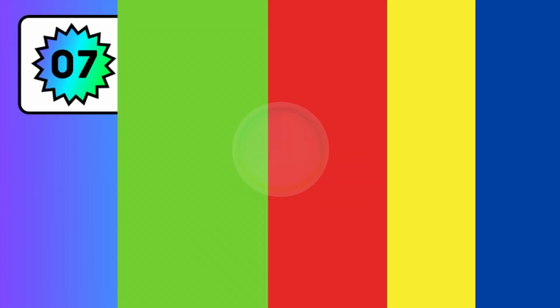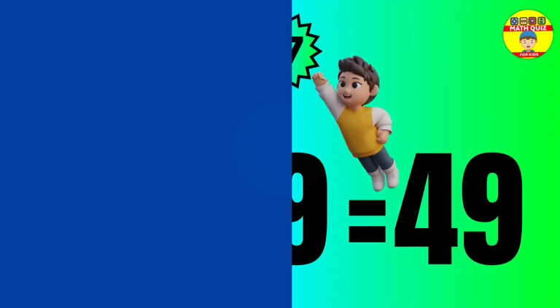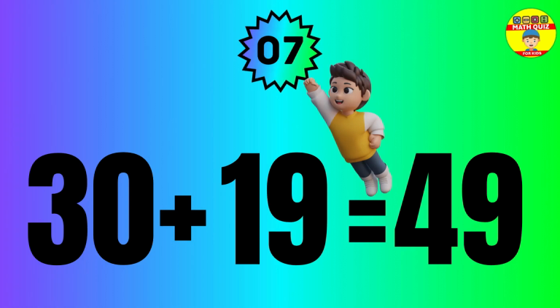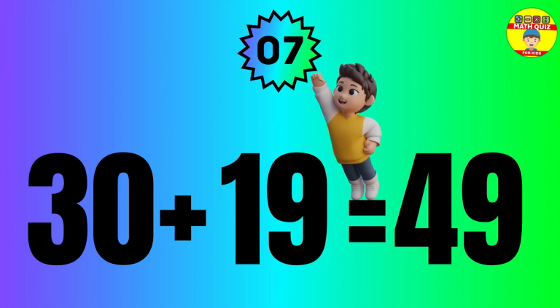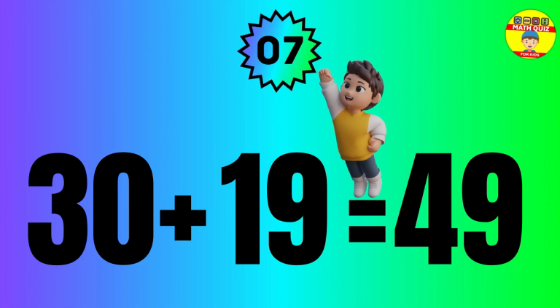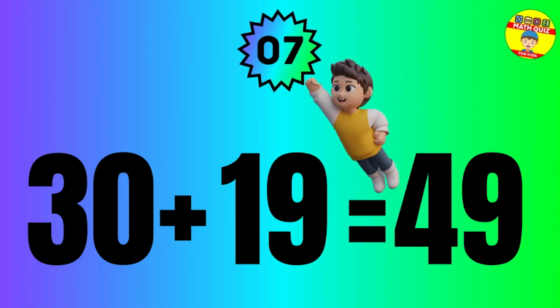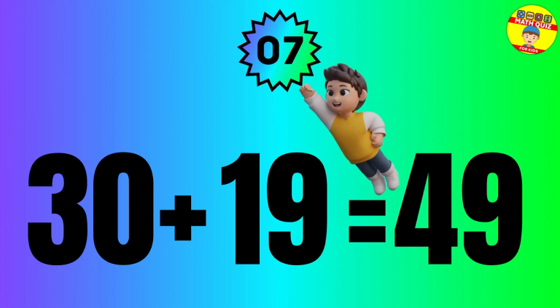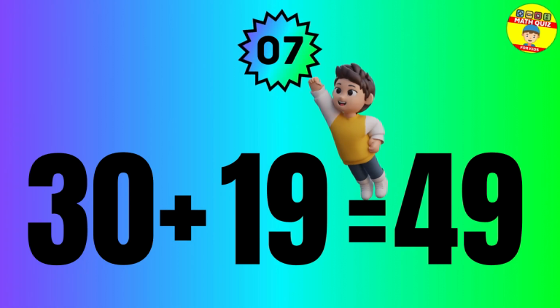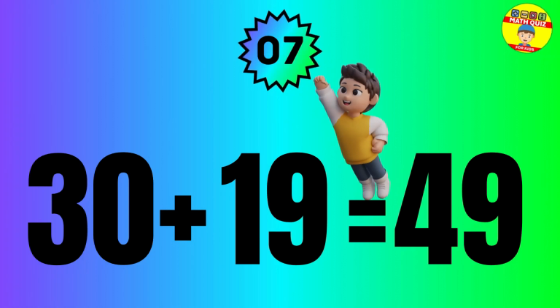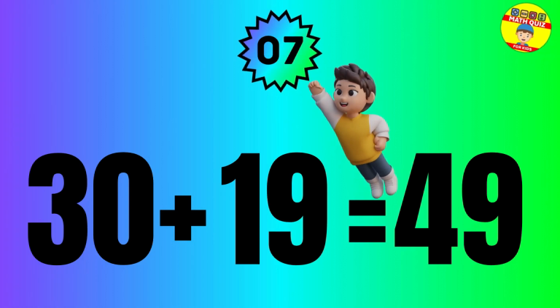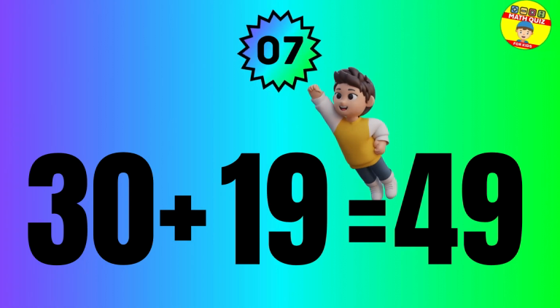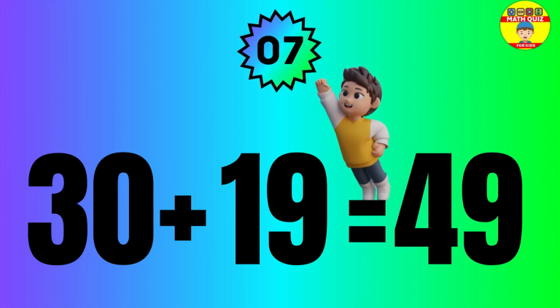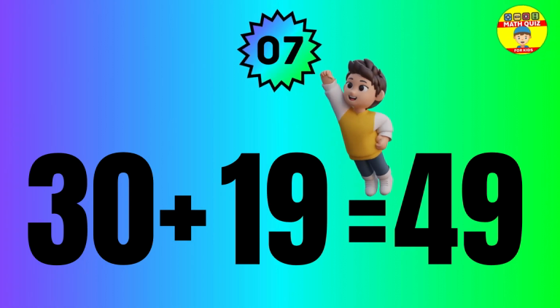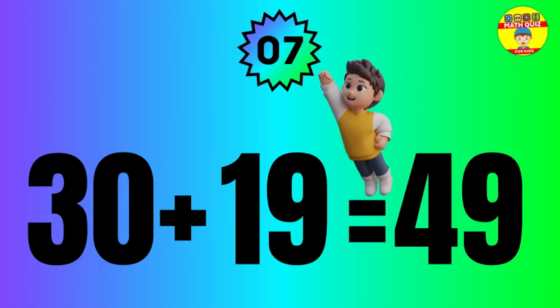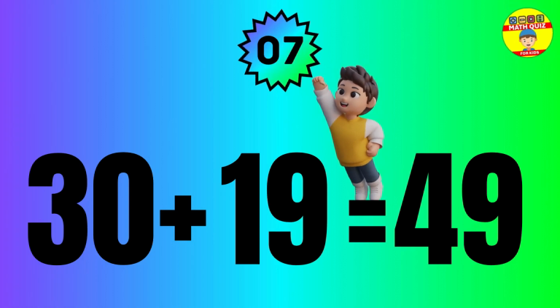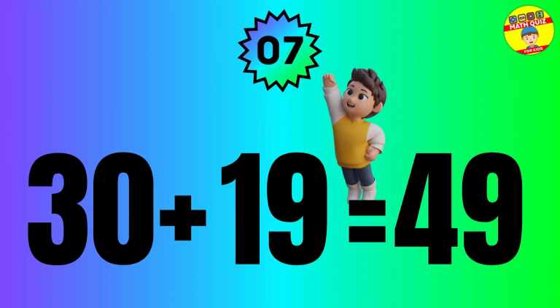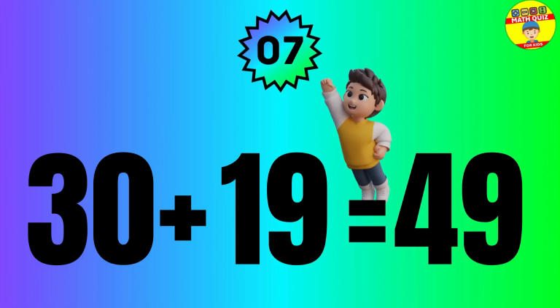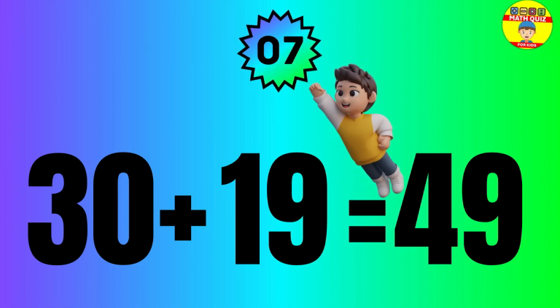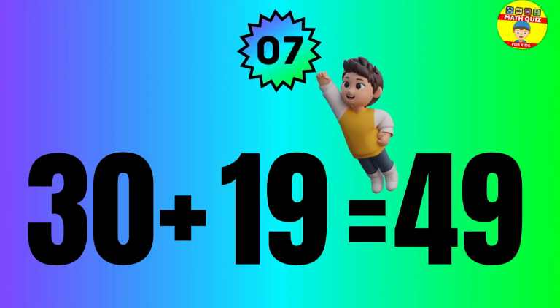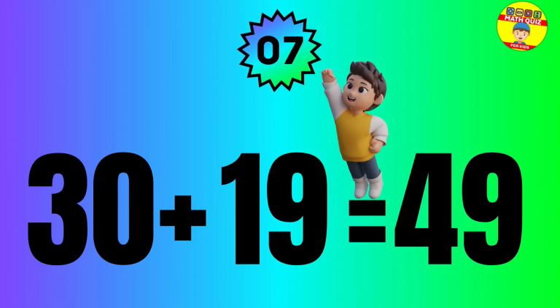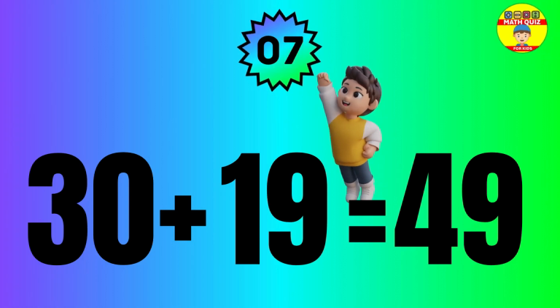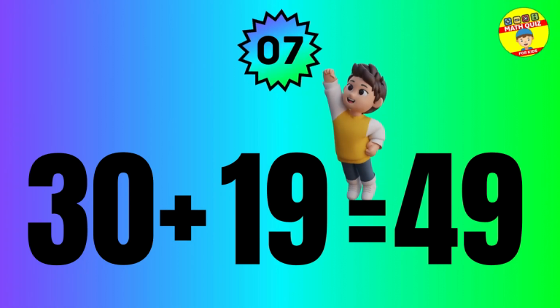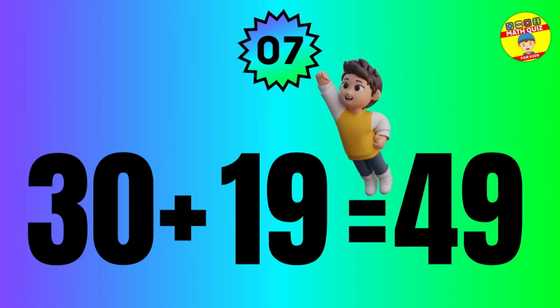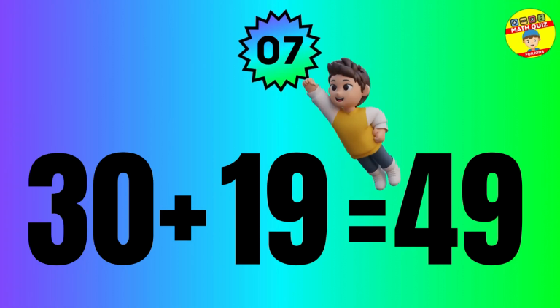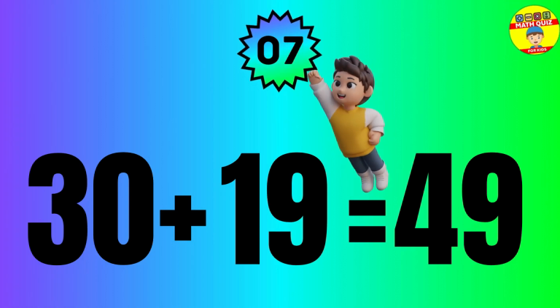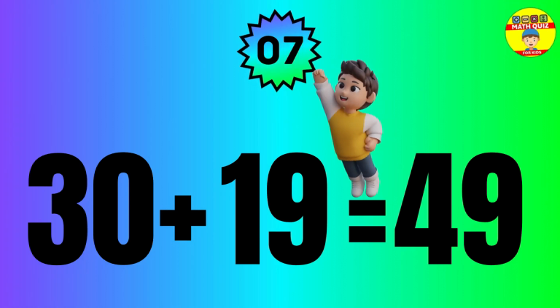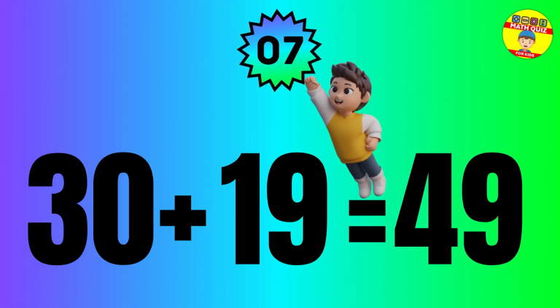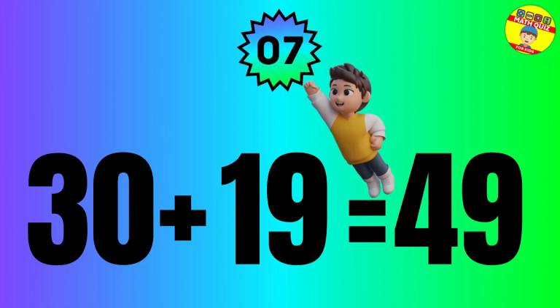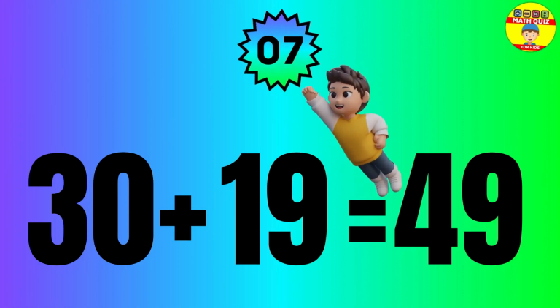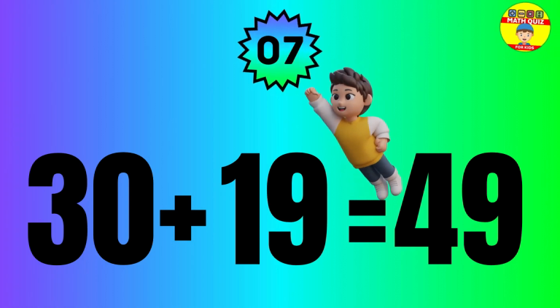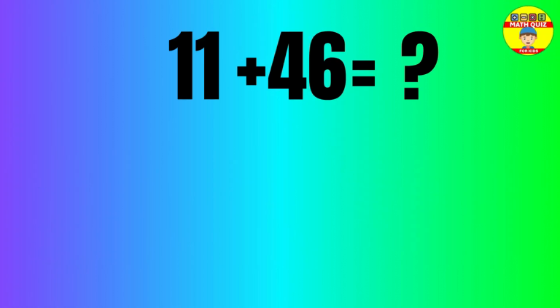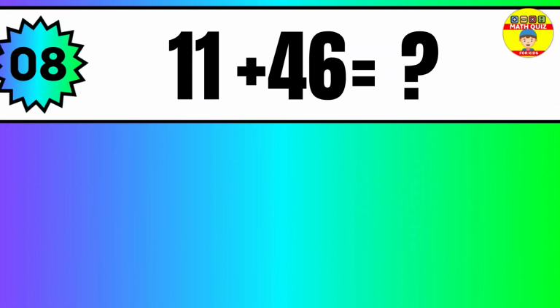The answer is 30 plus 19 equals 49. Question: 33 plus 49.